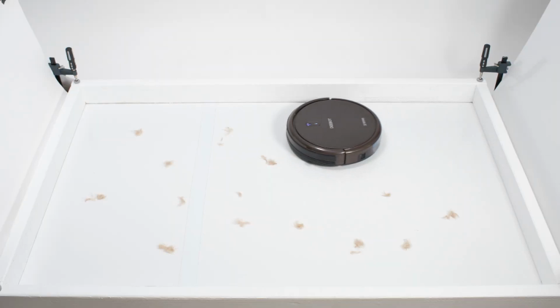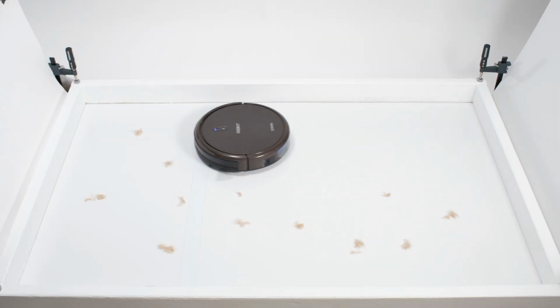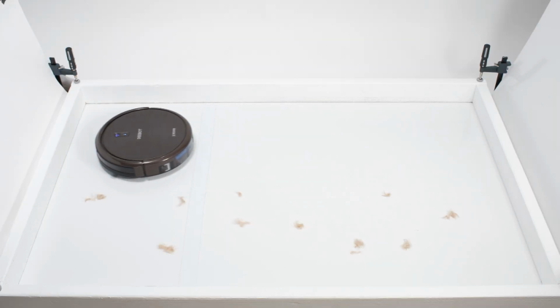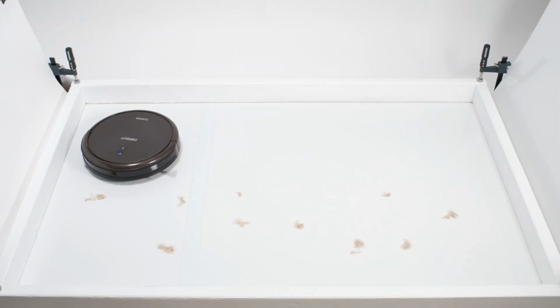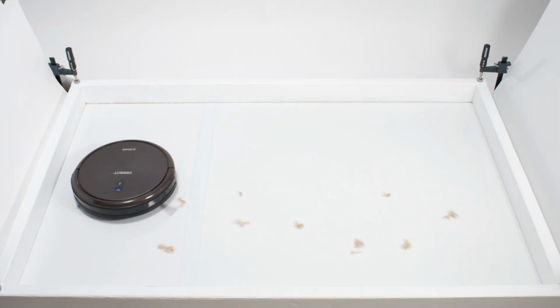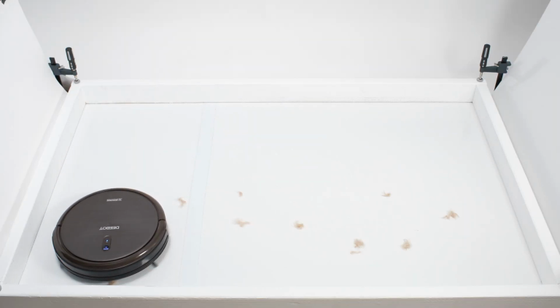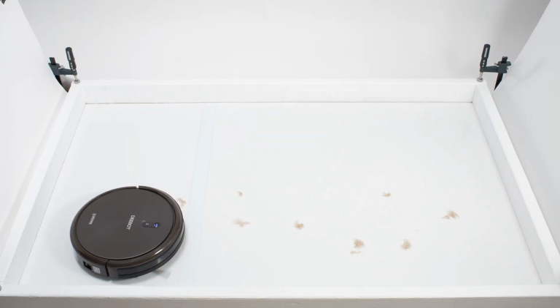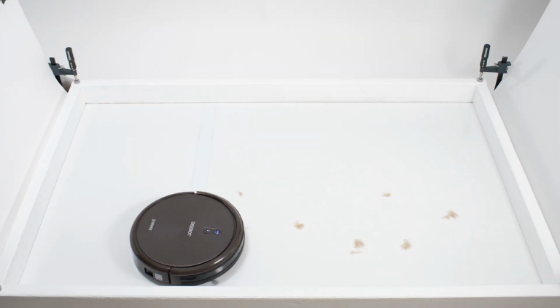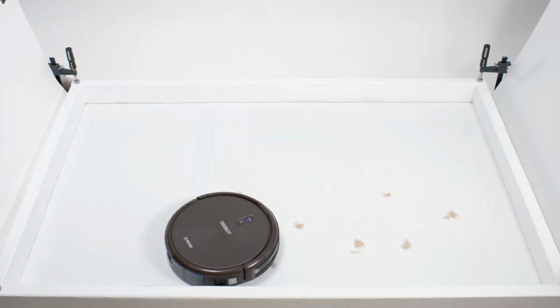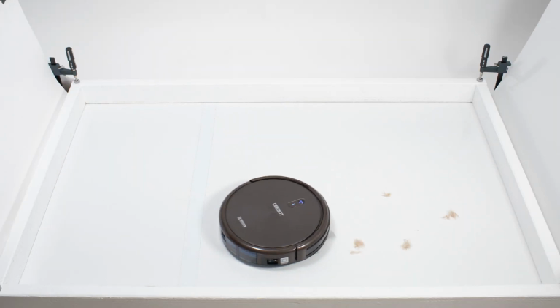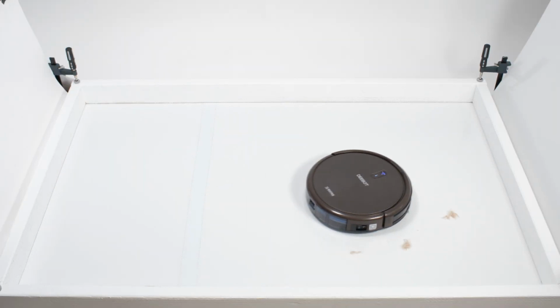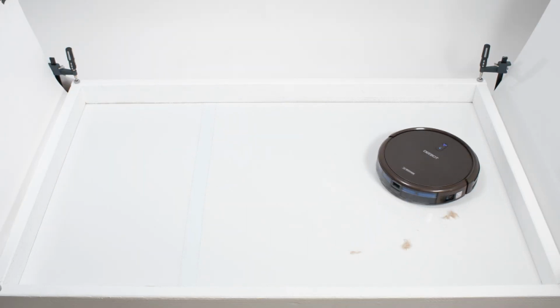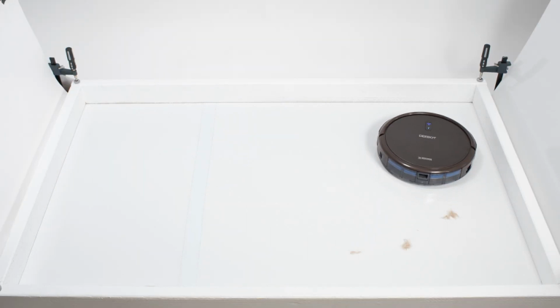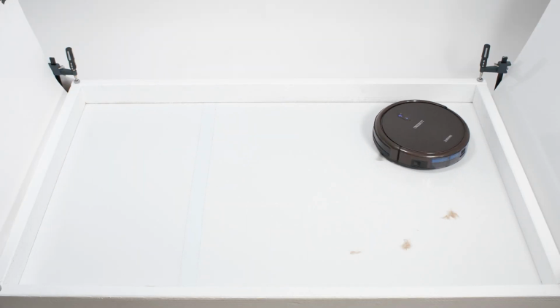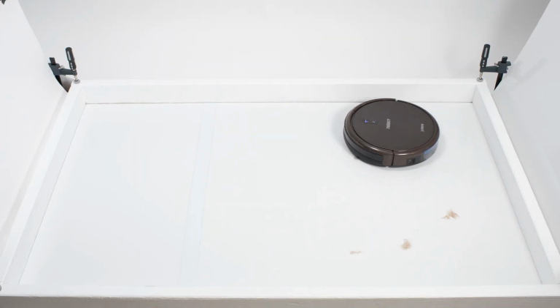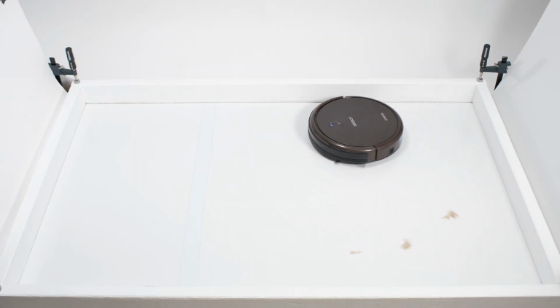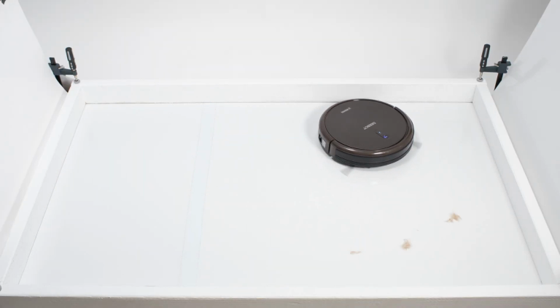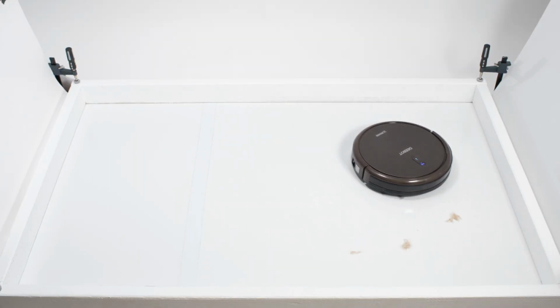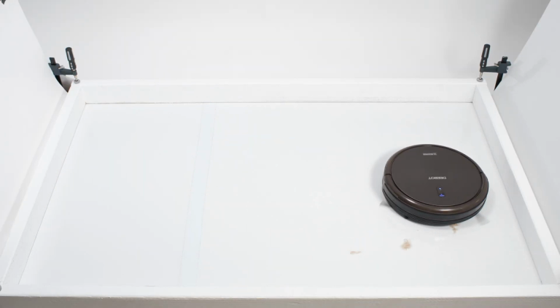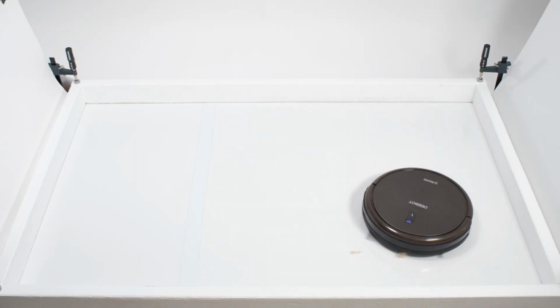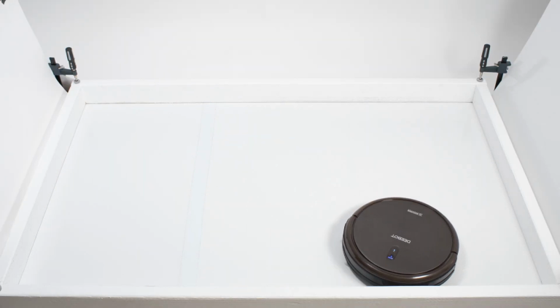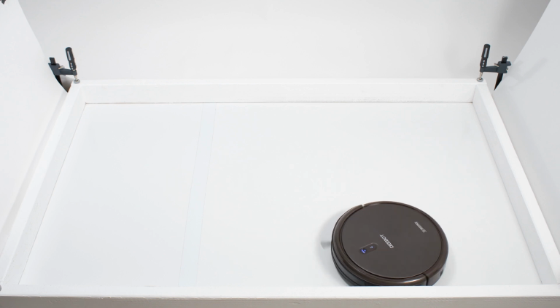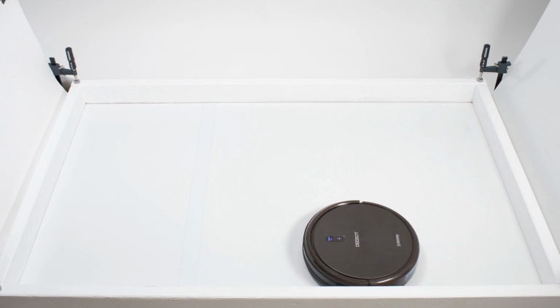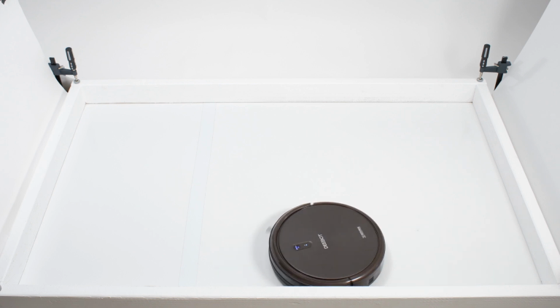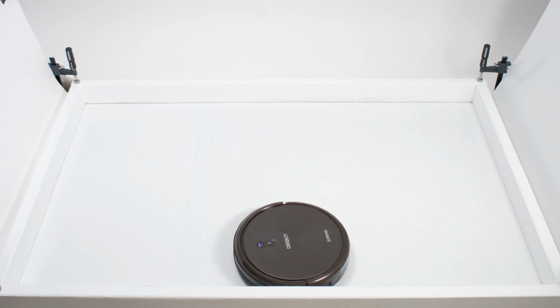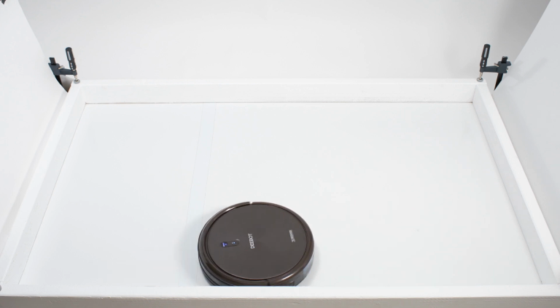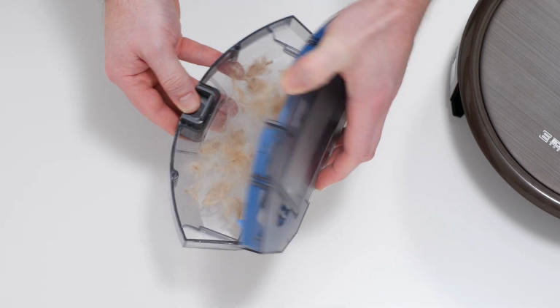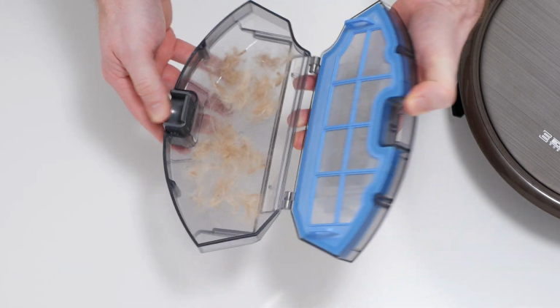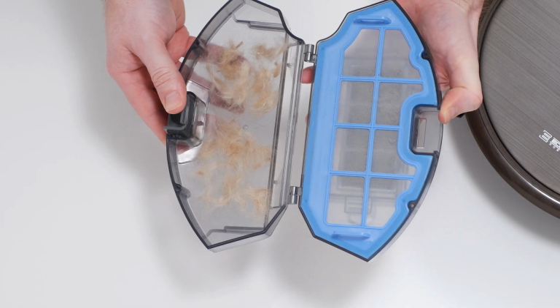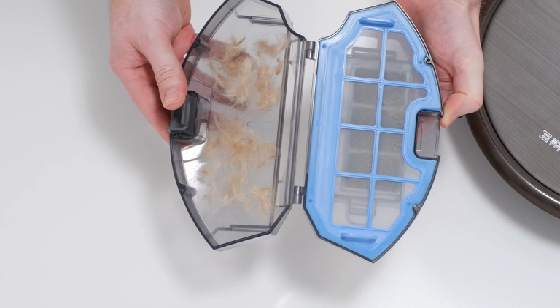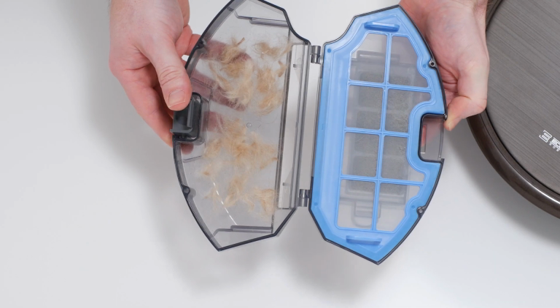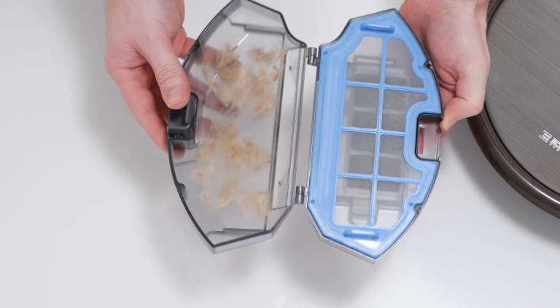In our pet hair pickup test, the N79-SE picked up and collected all of the shorter pet hair used for this test in its dustbin.